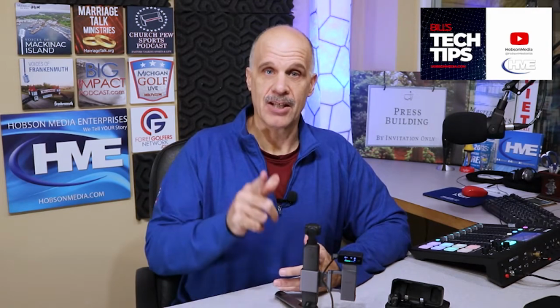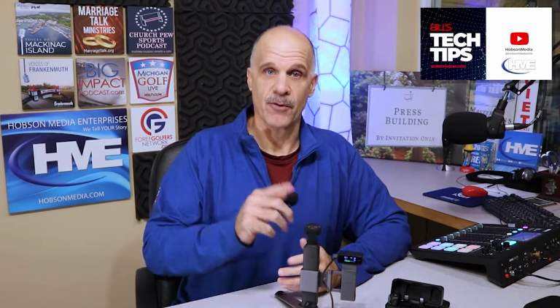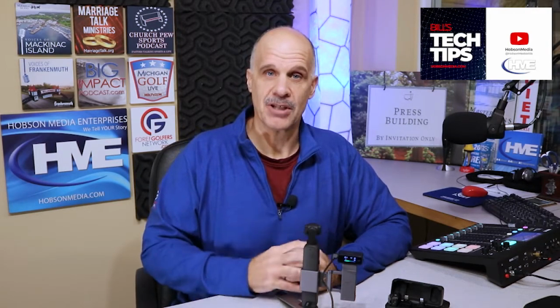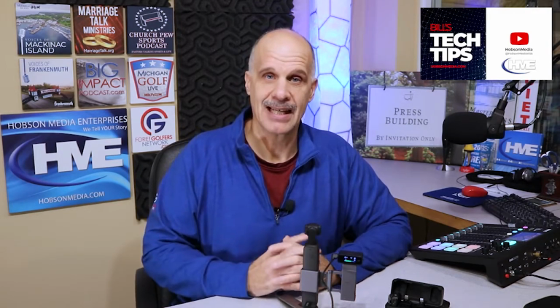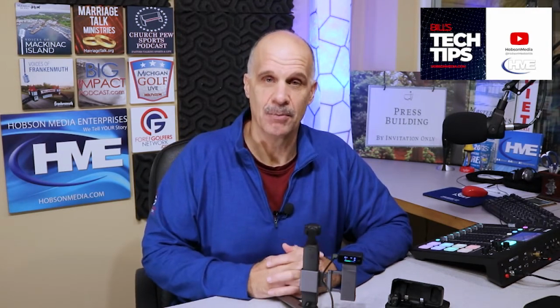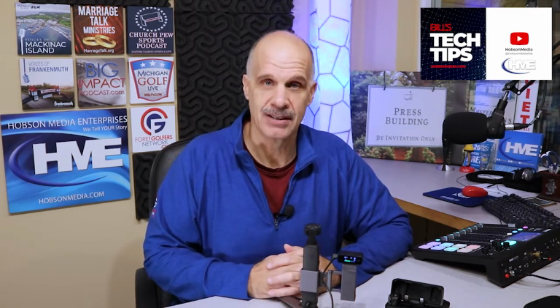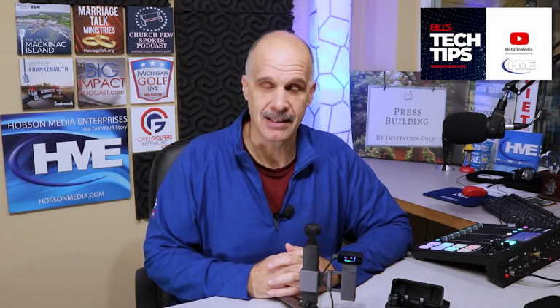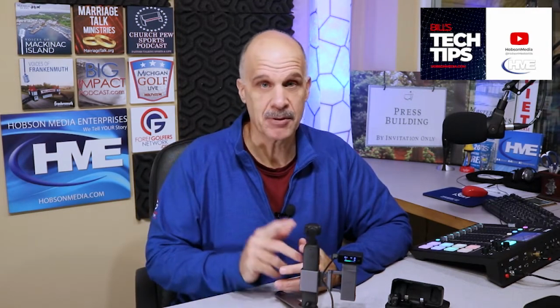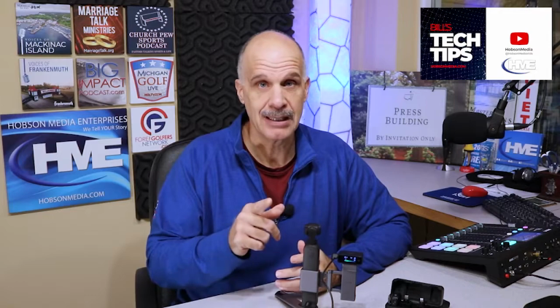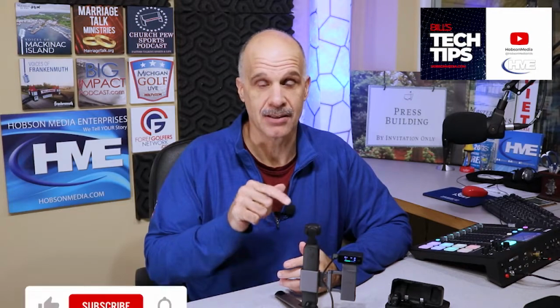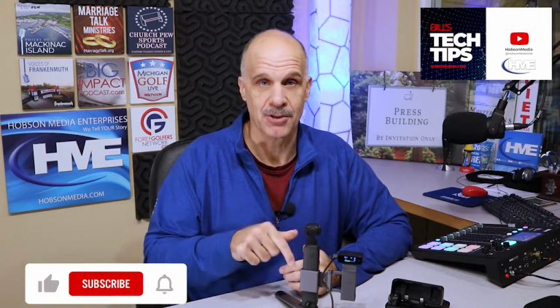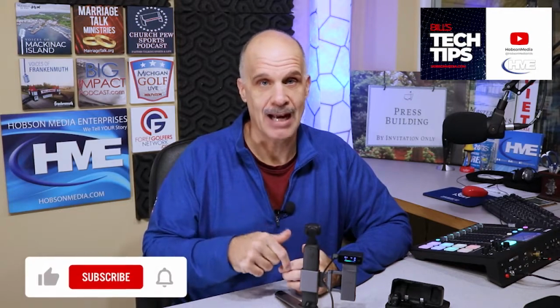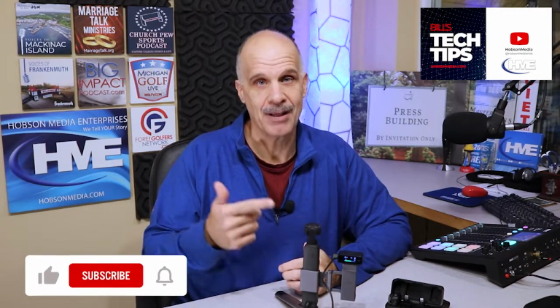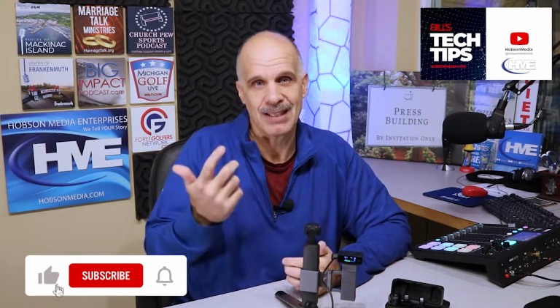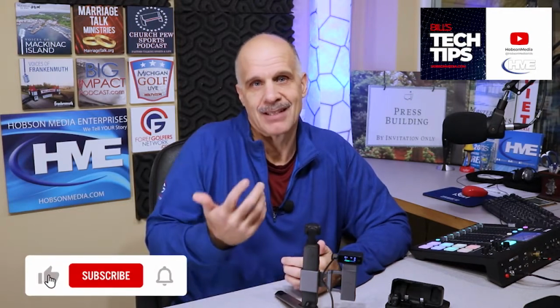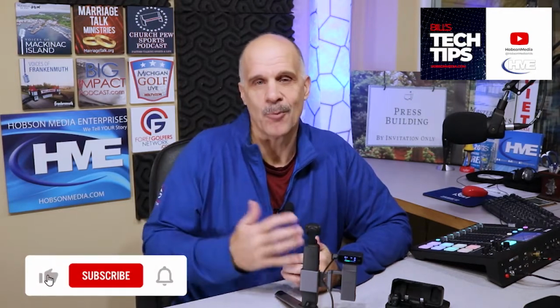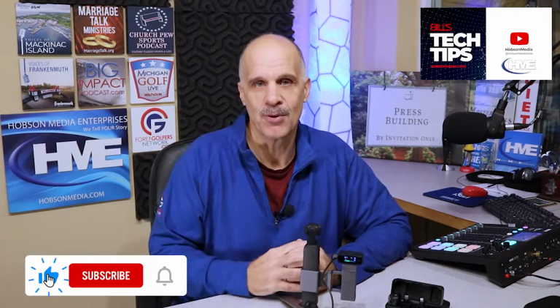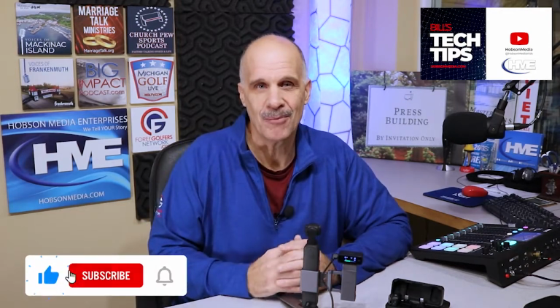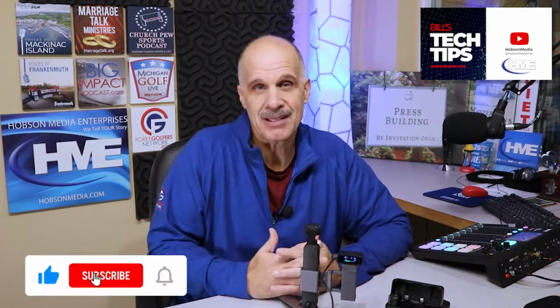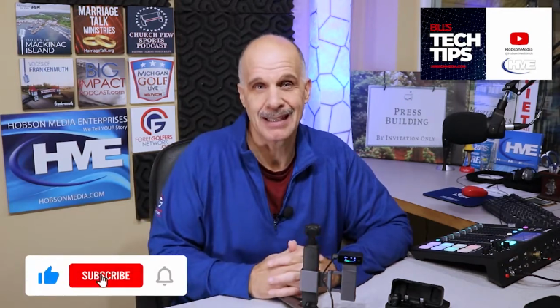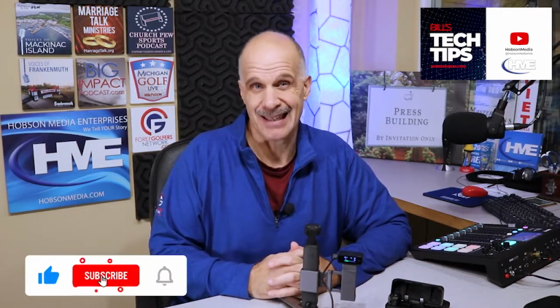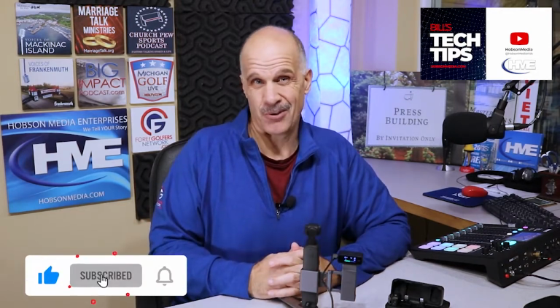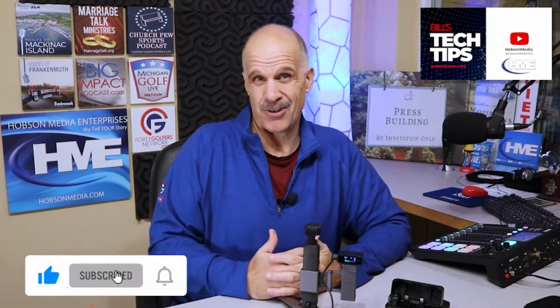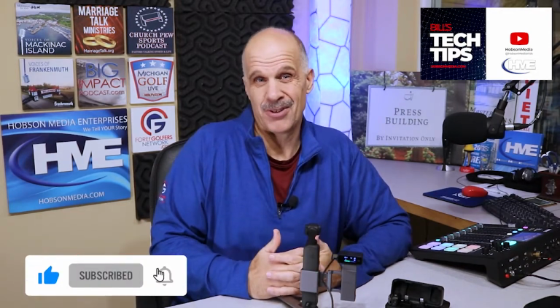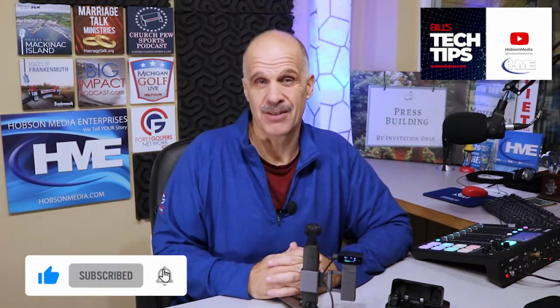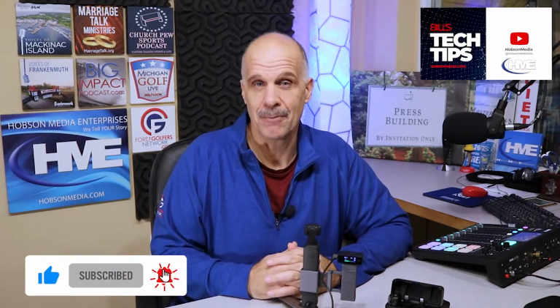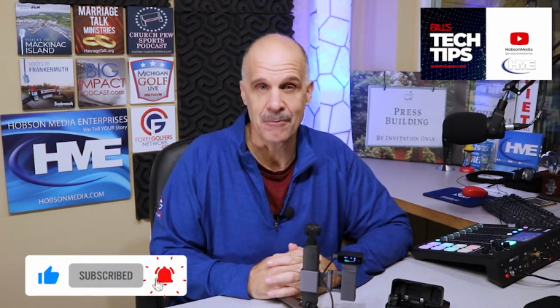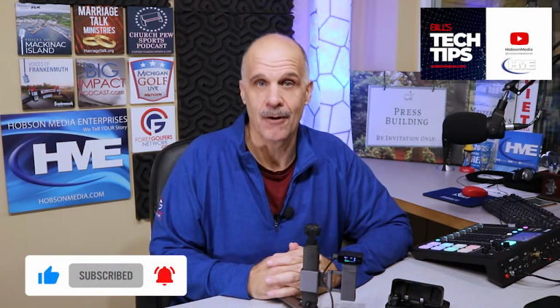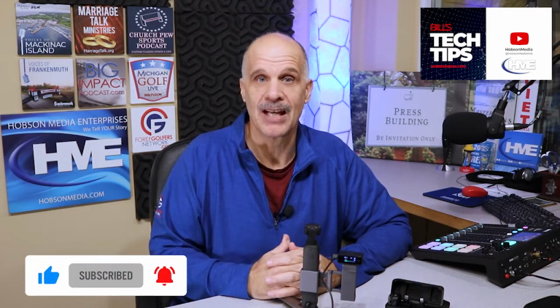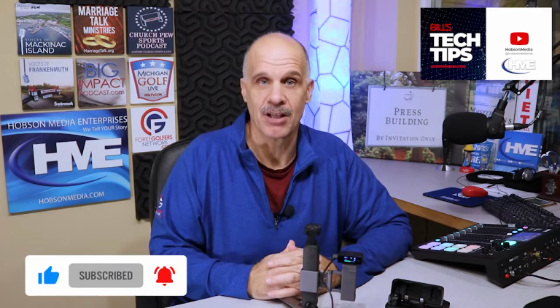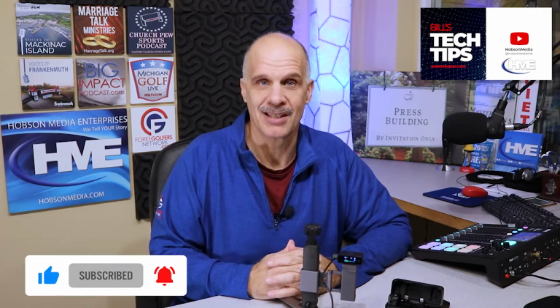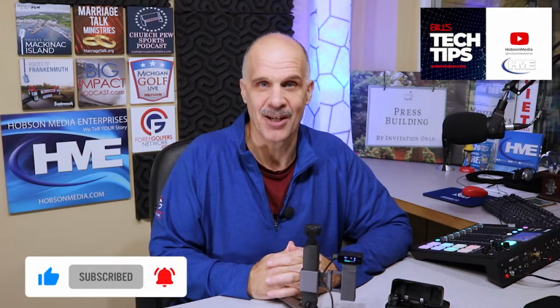Thank you for checking out Bill's Tech Tips. Please subscribe, and if this helps you at all, maybe send a dollar or two to us via PayPal. Thanks much. See you later.